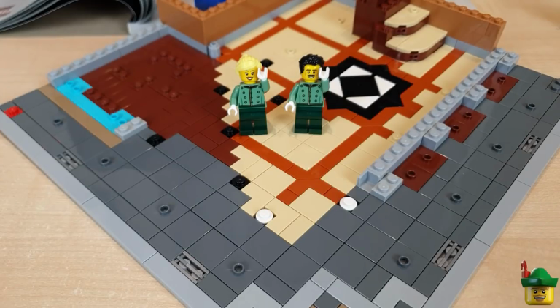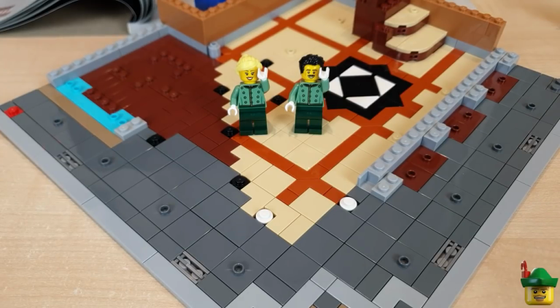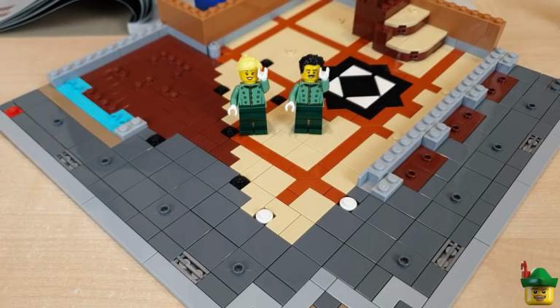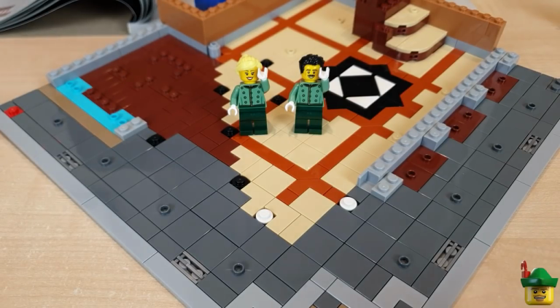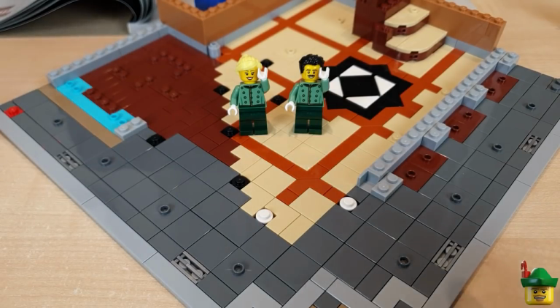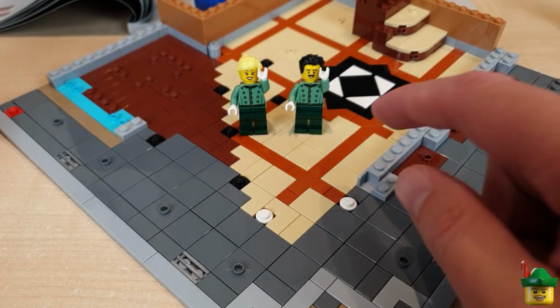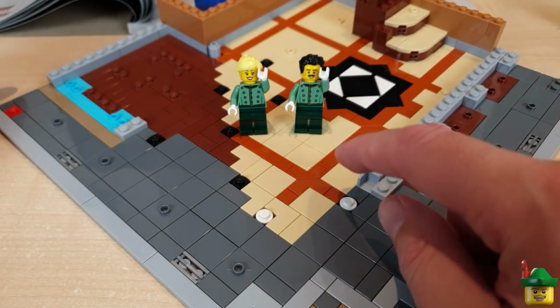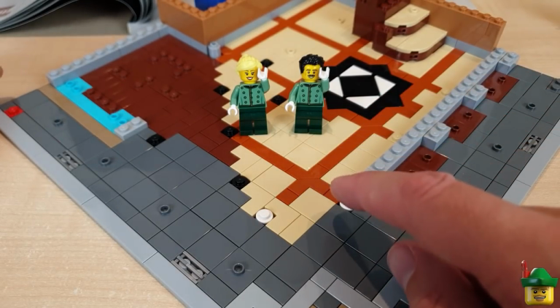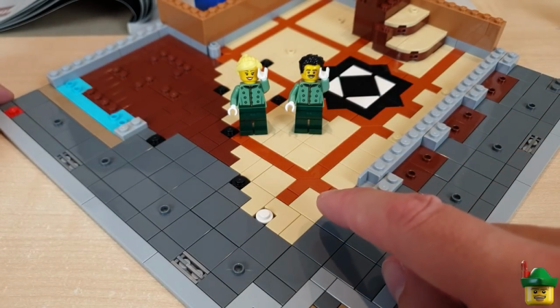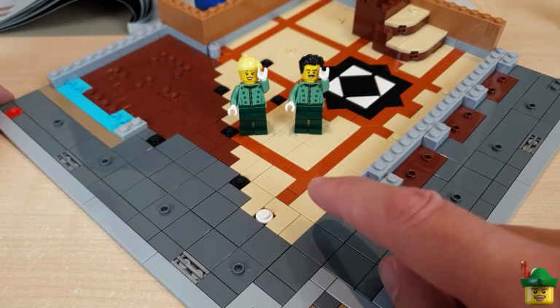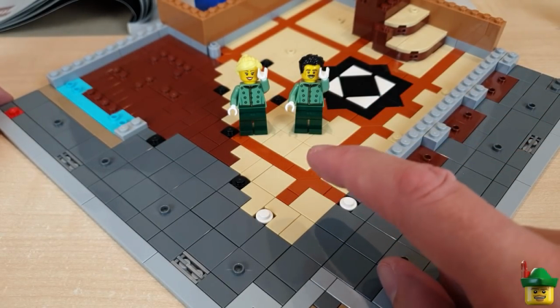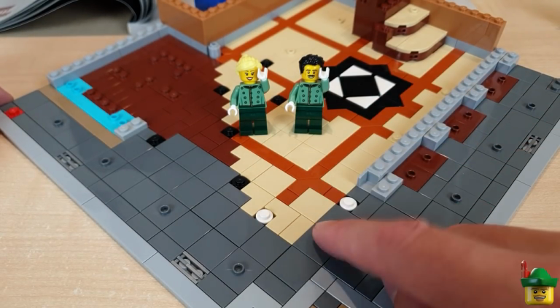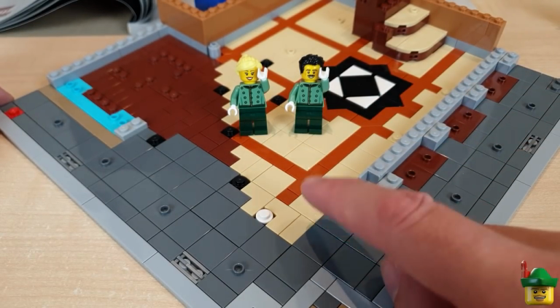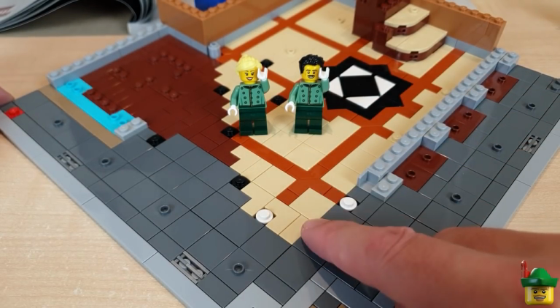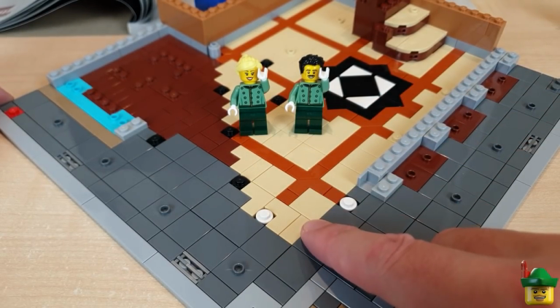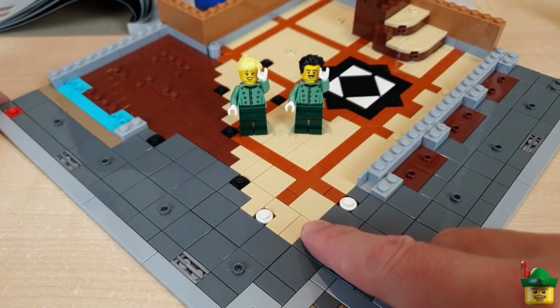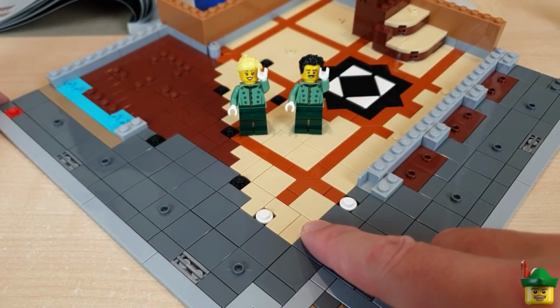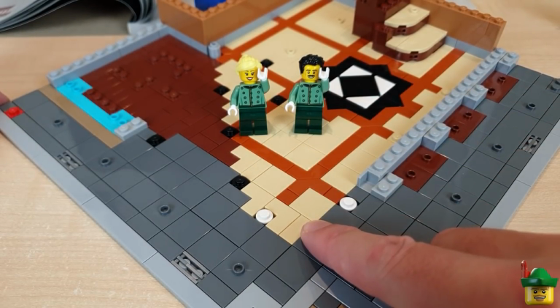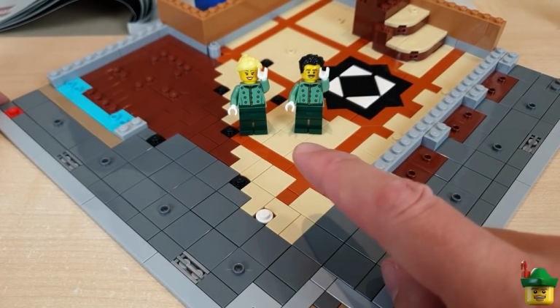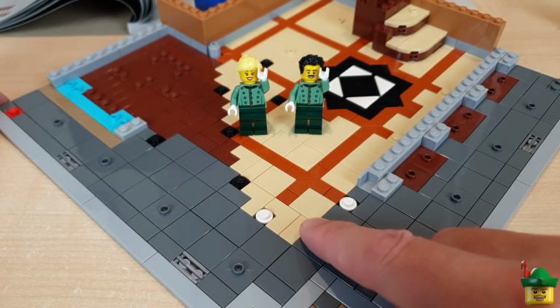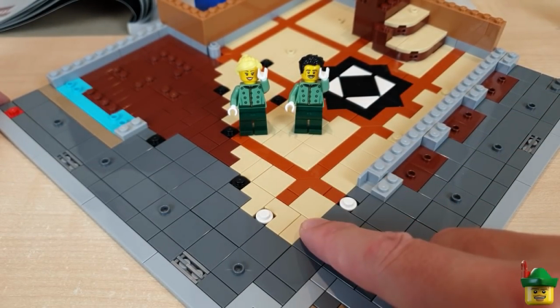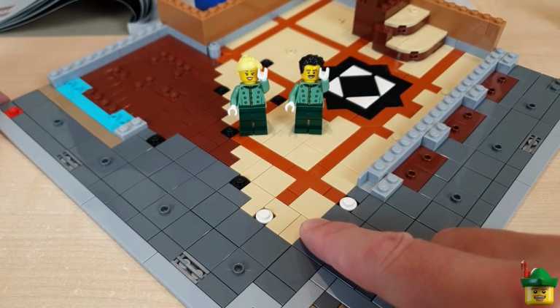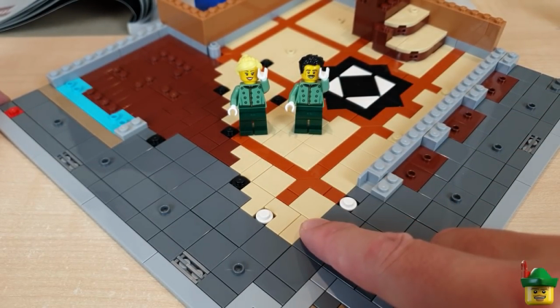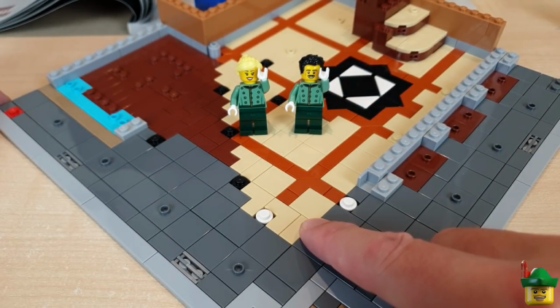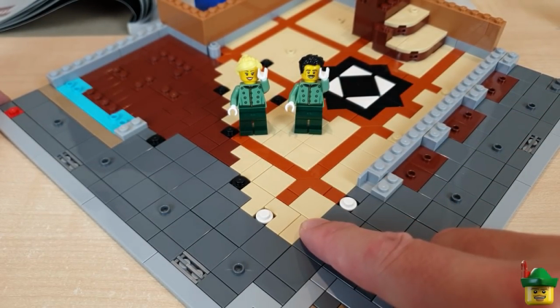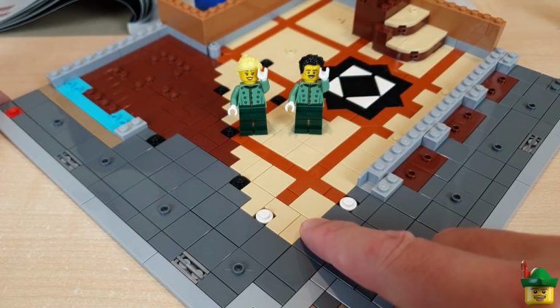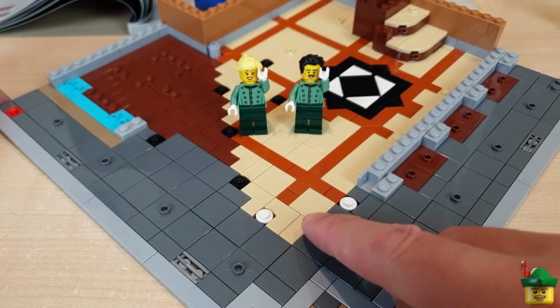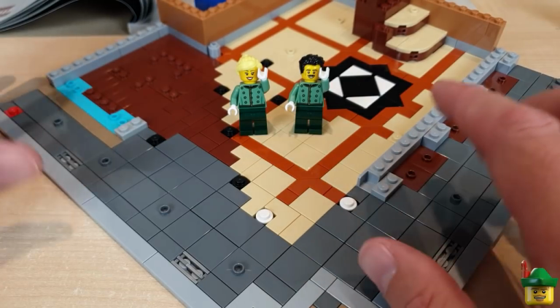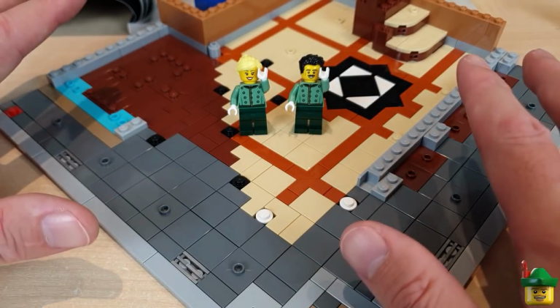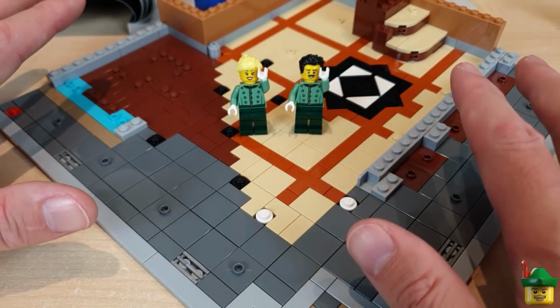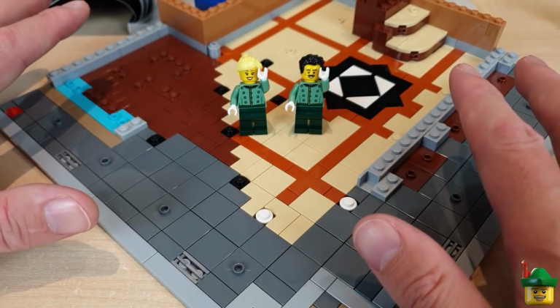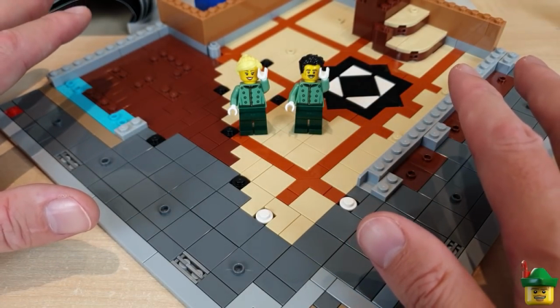An update on Tilegate: you can use the tan tile here because it'll be completely concealed. Crisis averted.